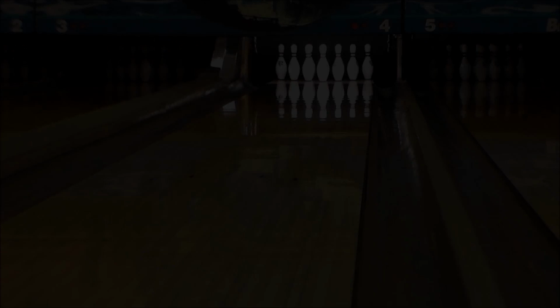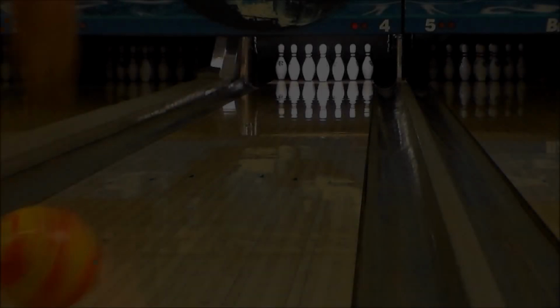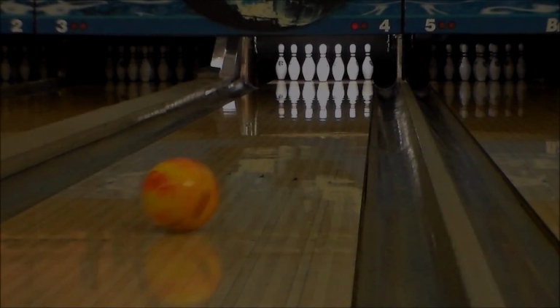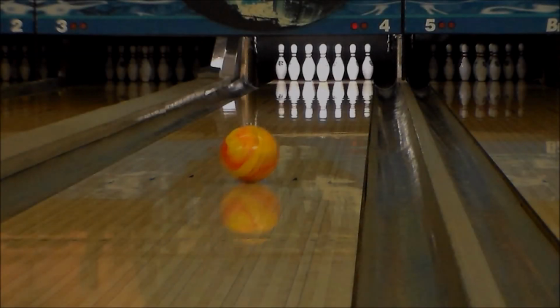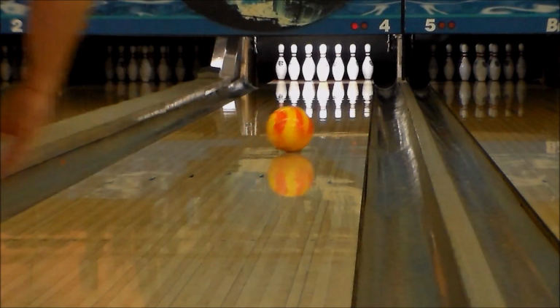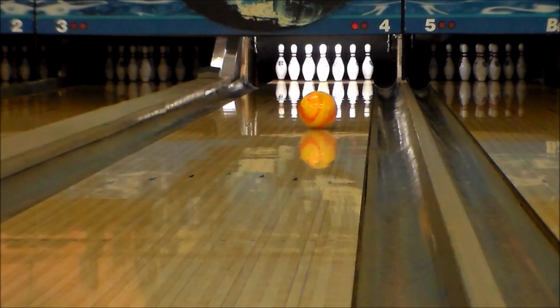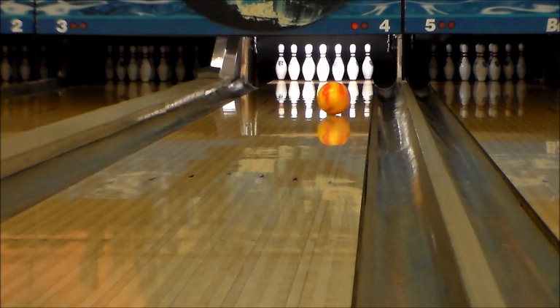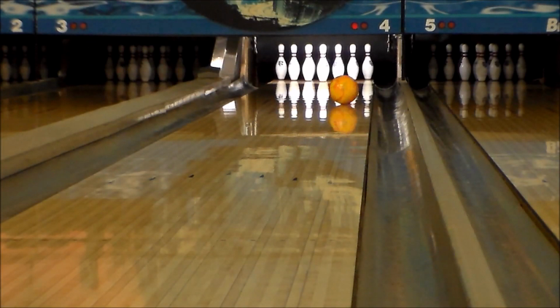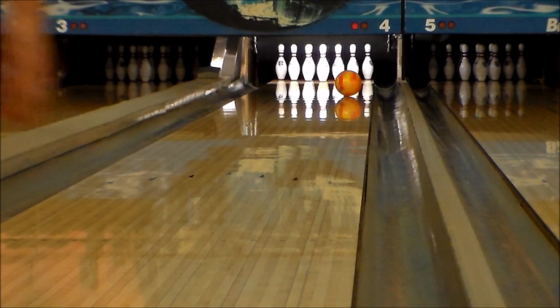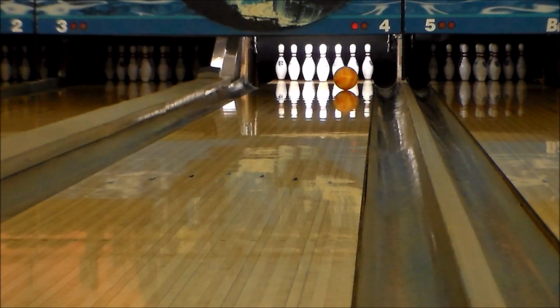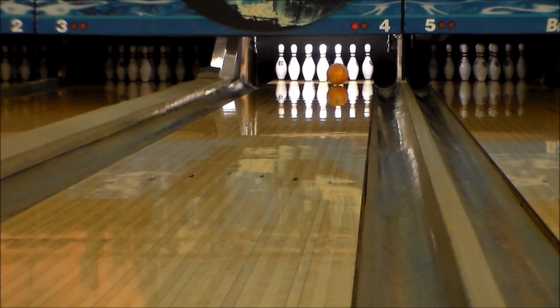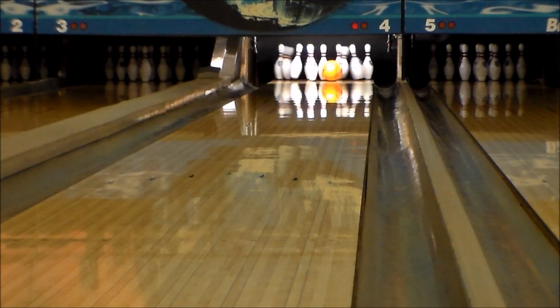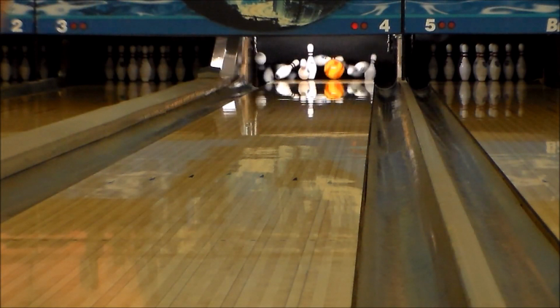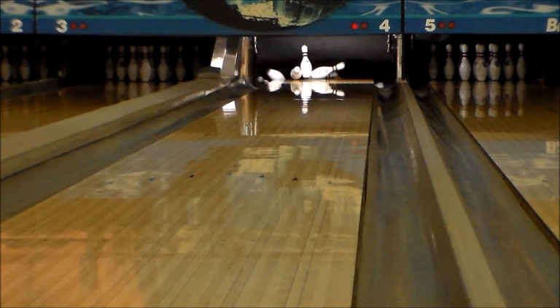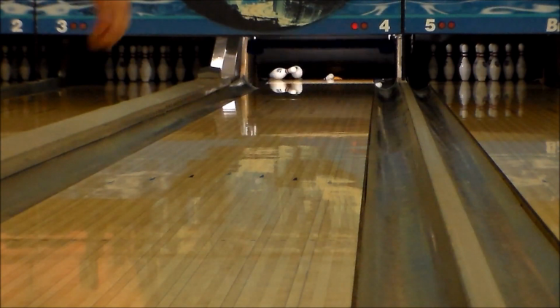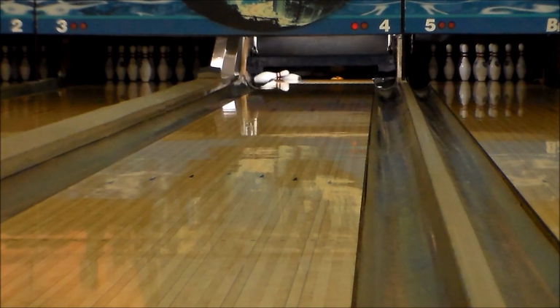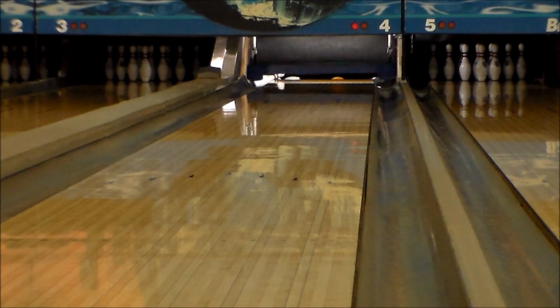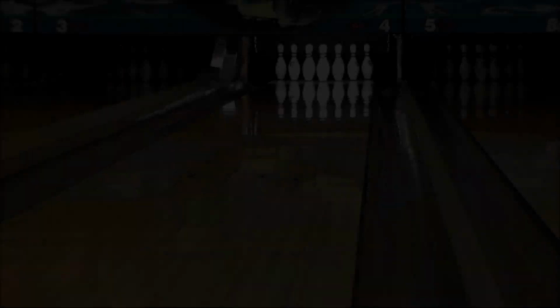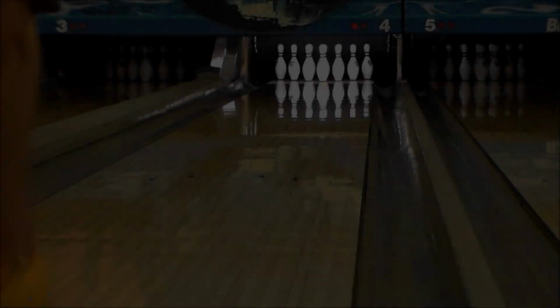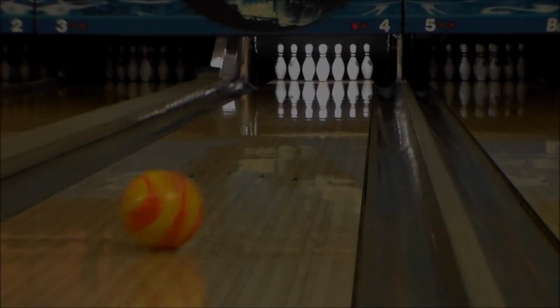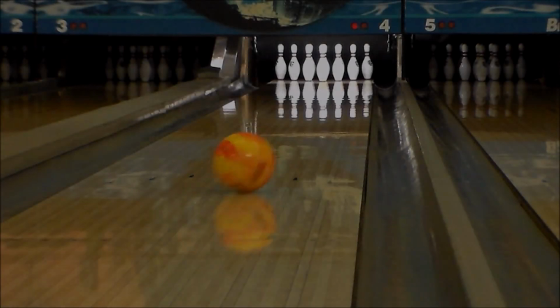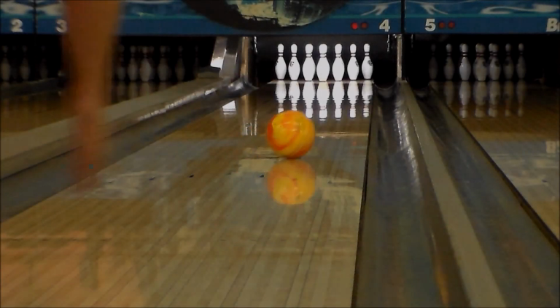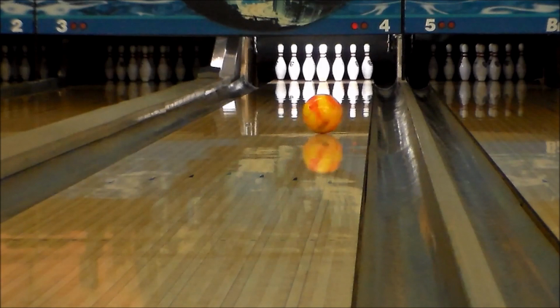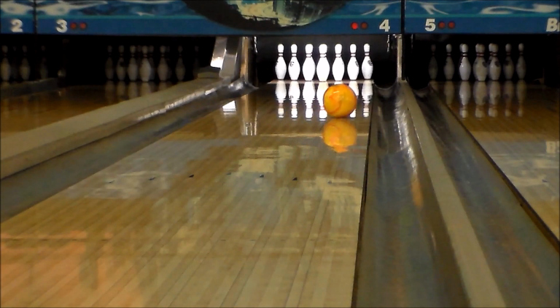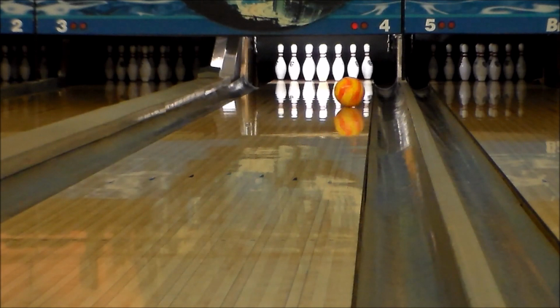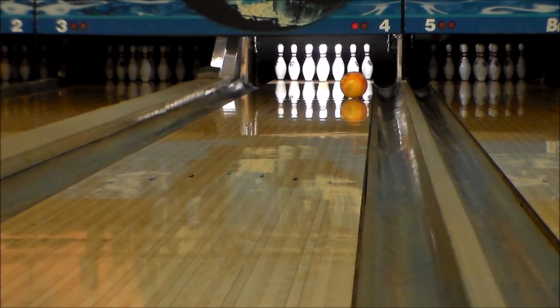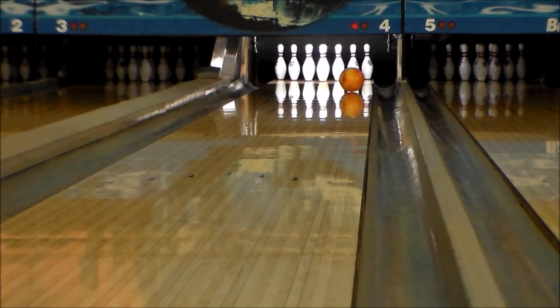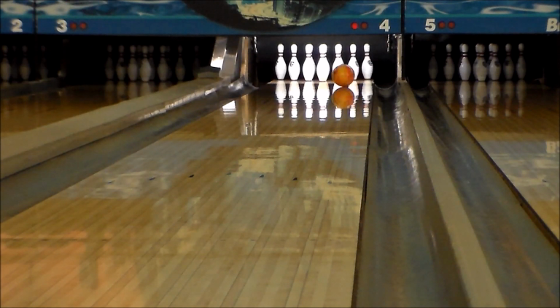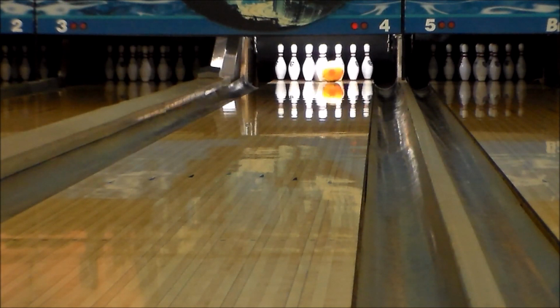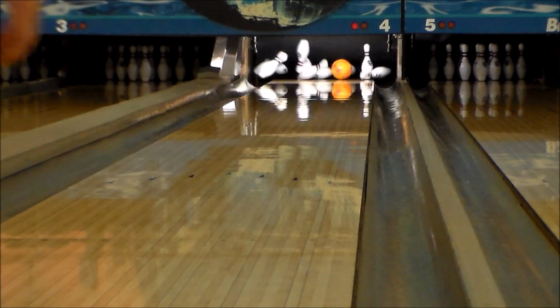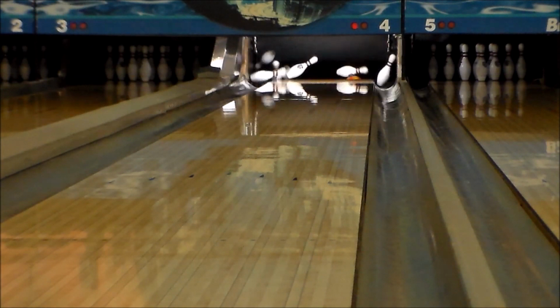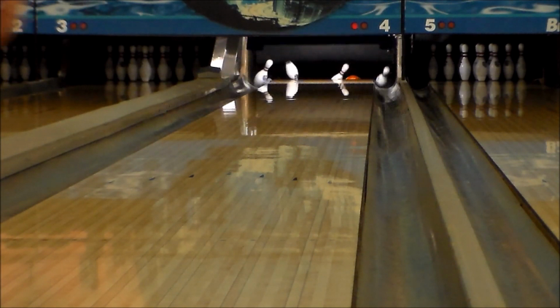While Boost is a great dry lane ball, it's also the perfect option for bowlers looking to step up to their first reactive resin performance ball.